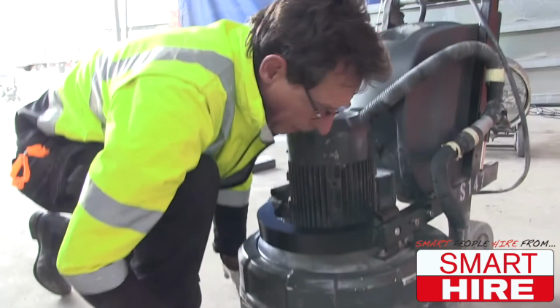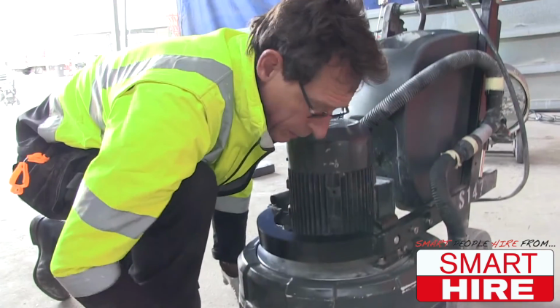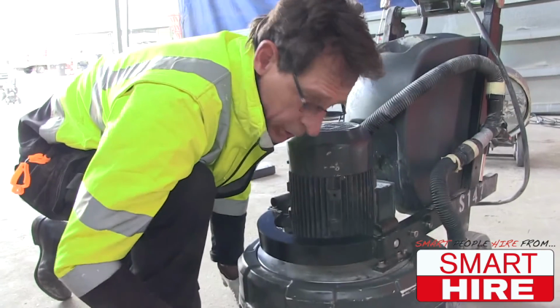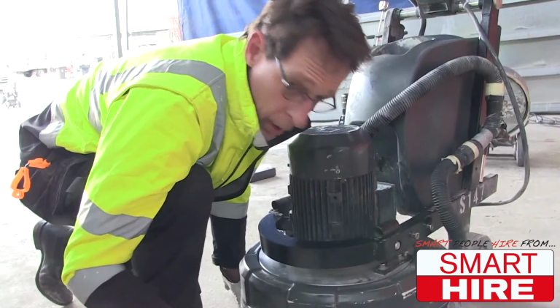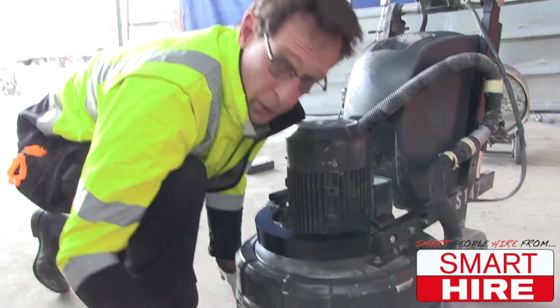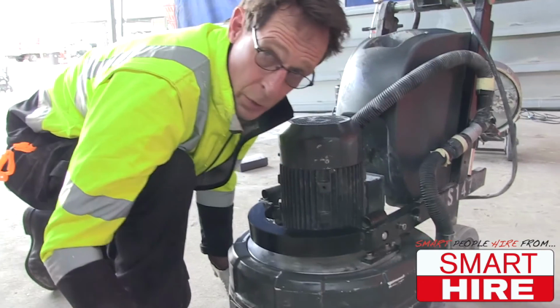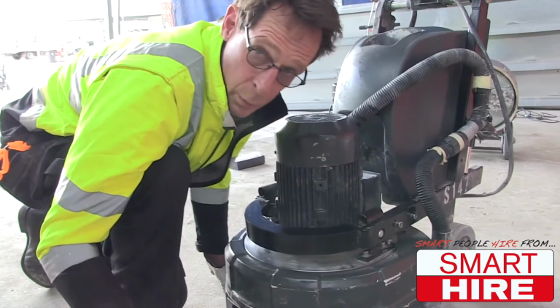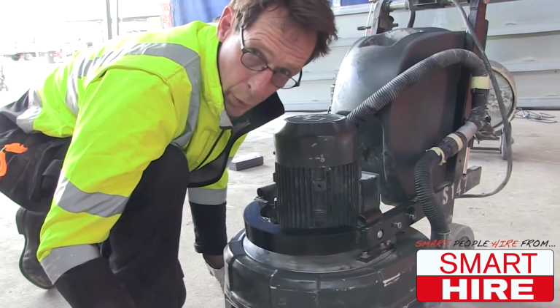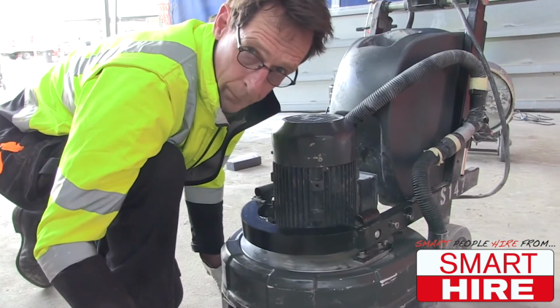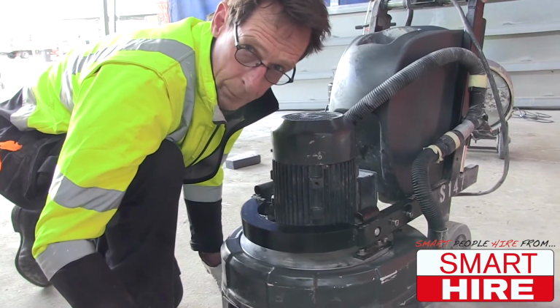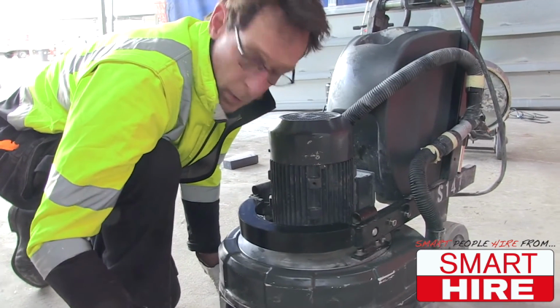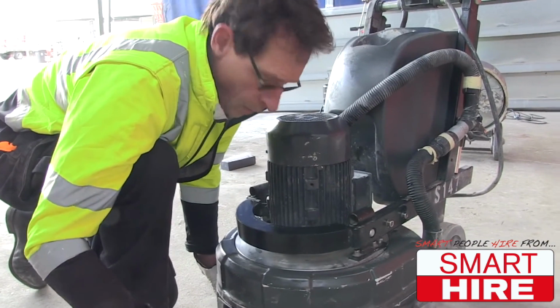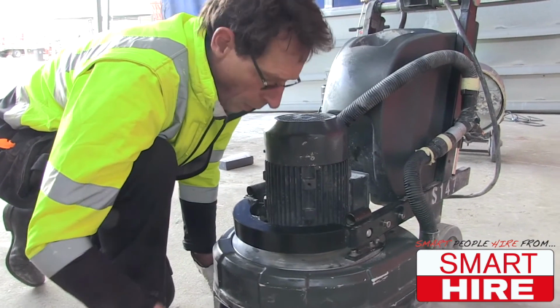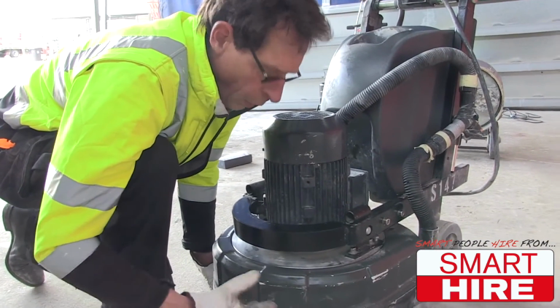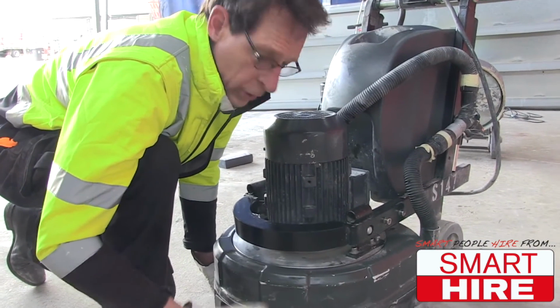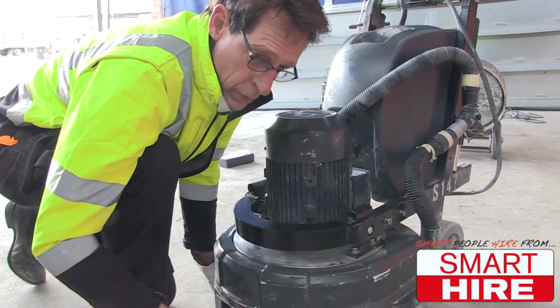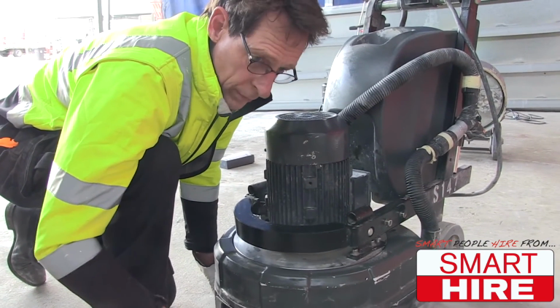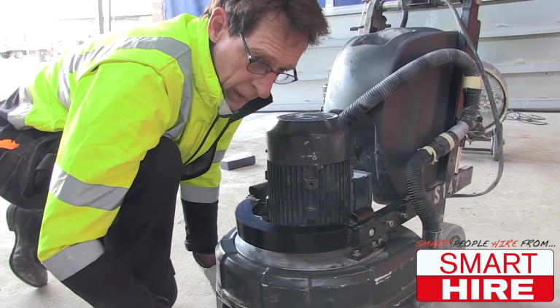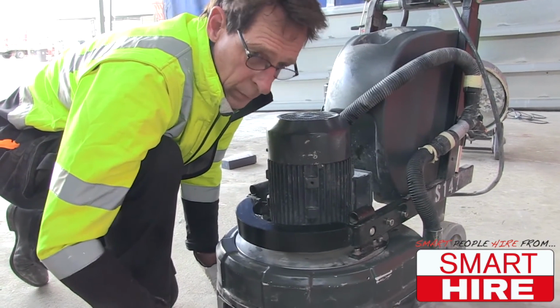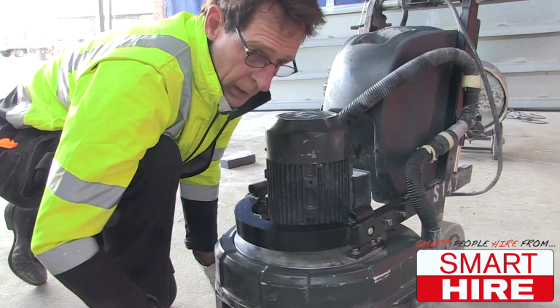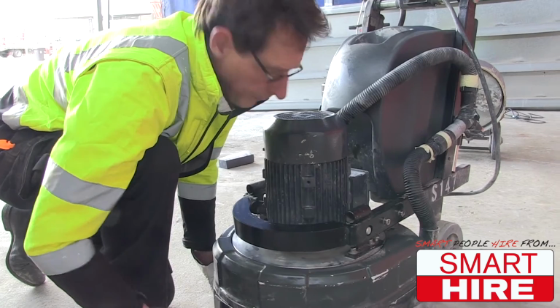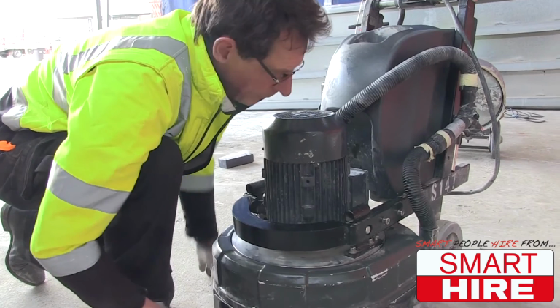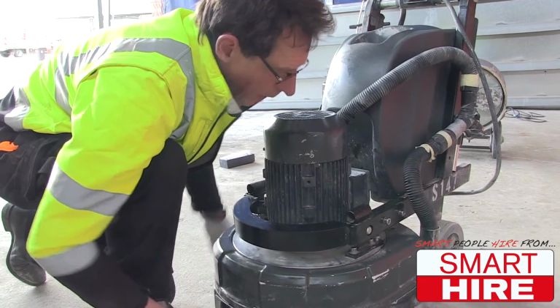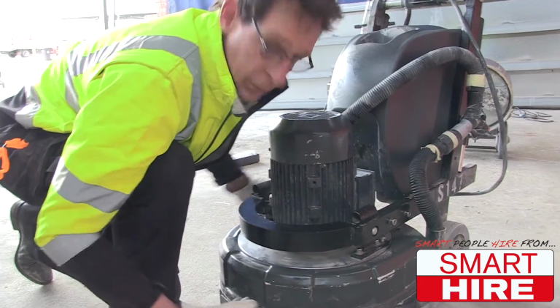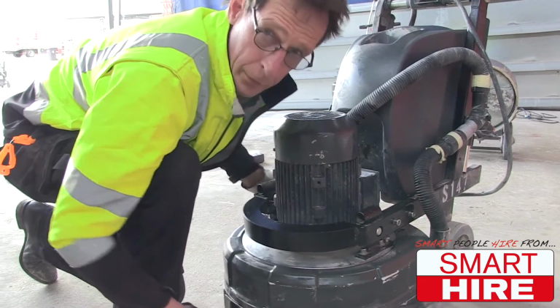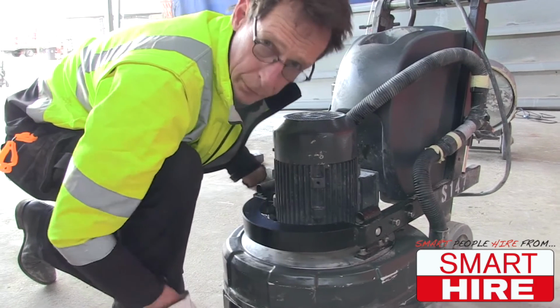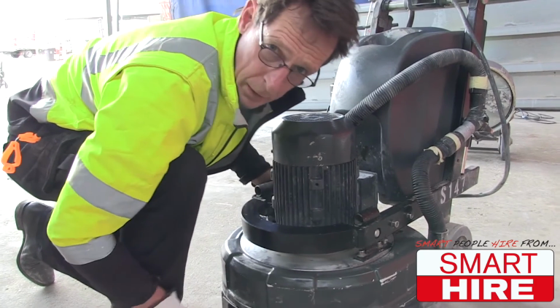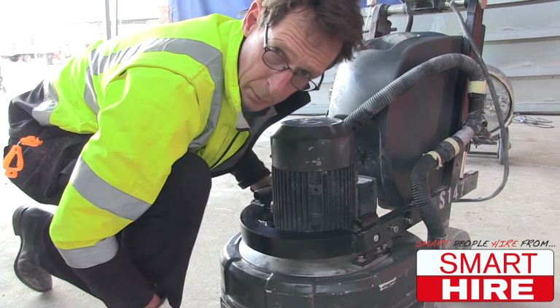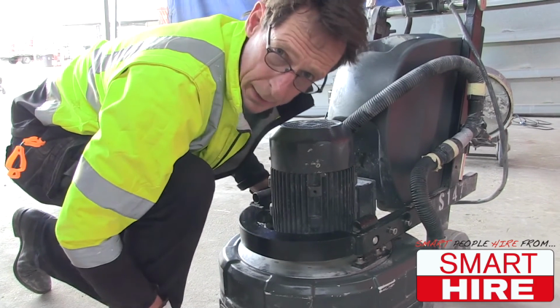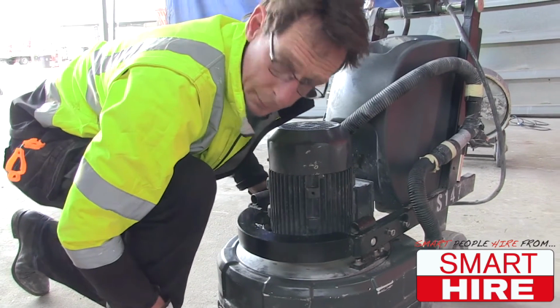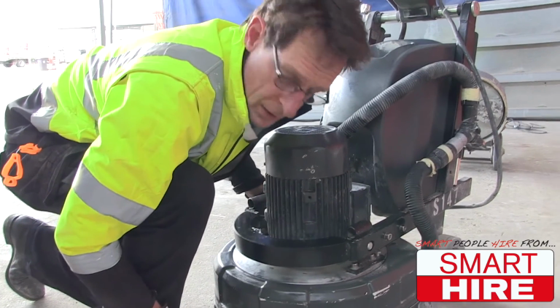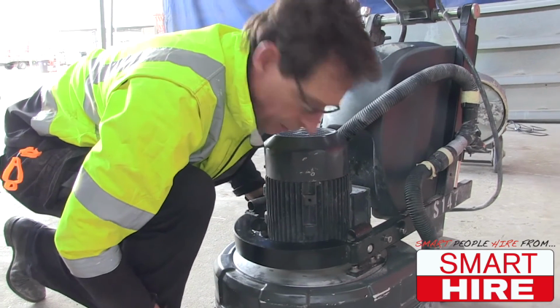You can either use water, or you use a vacuum cleaner. I prefer the vacuum cleaner myself.